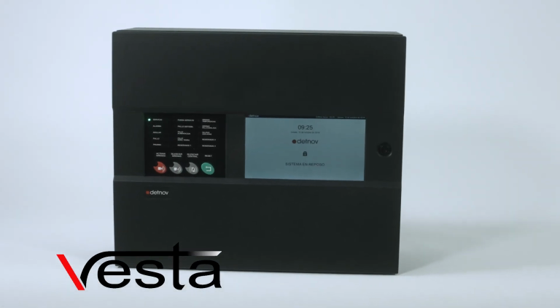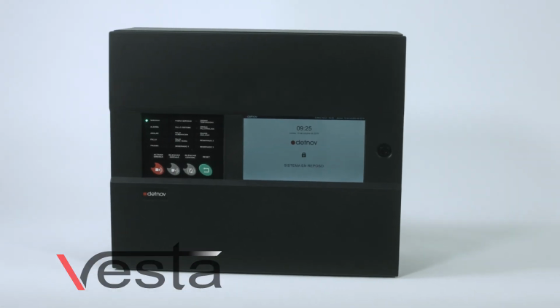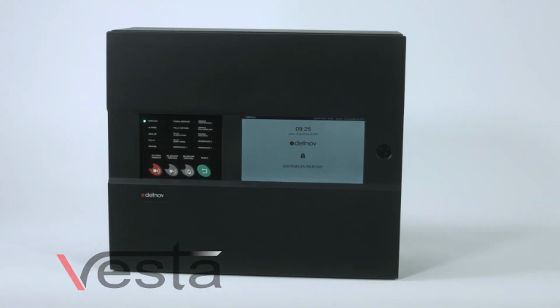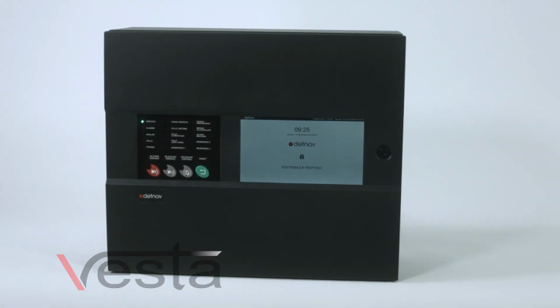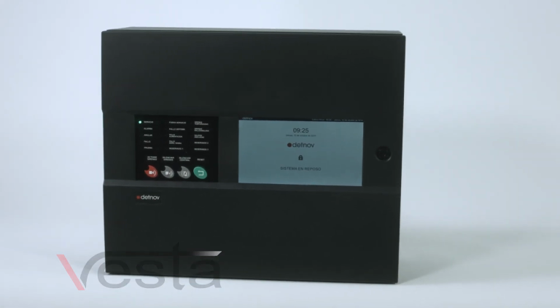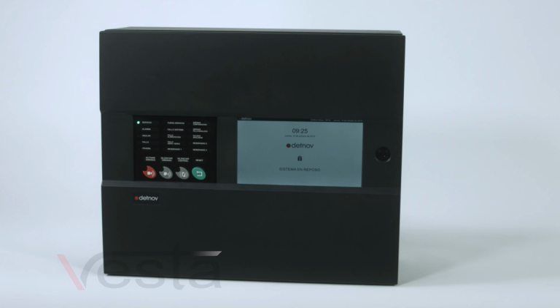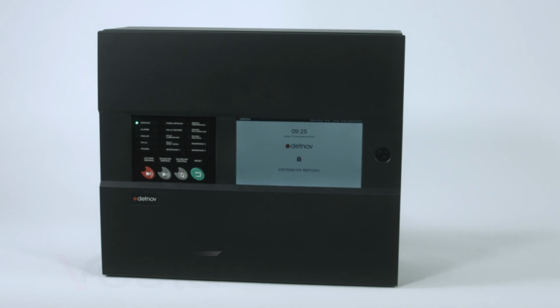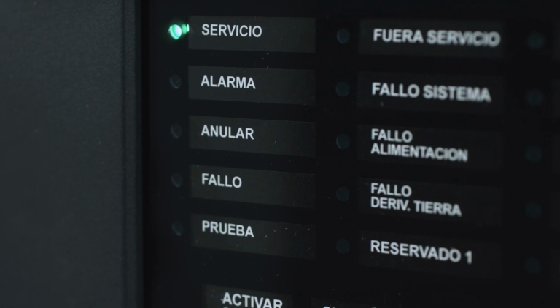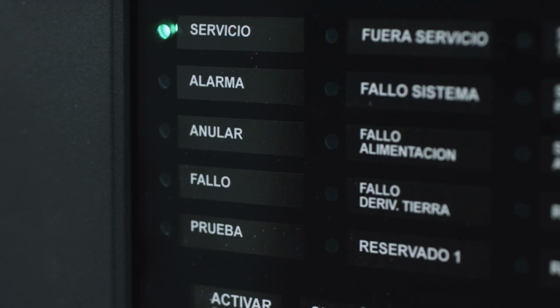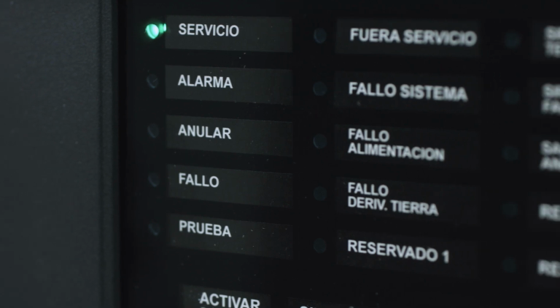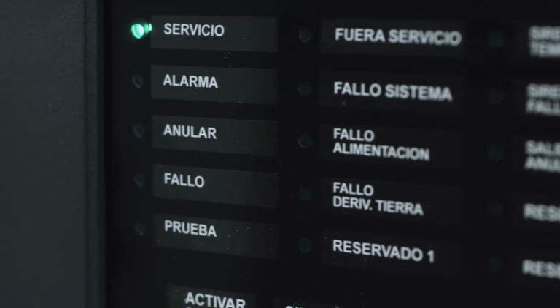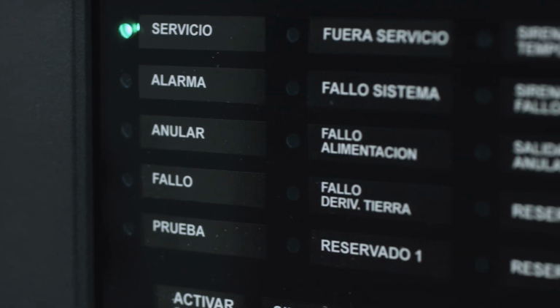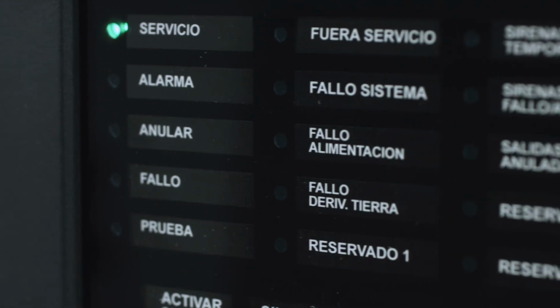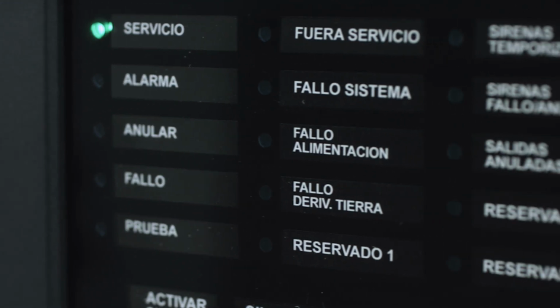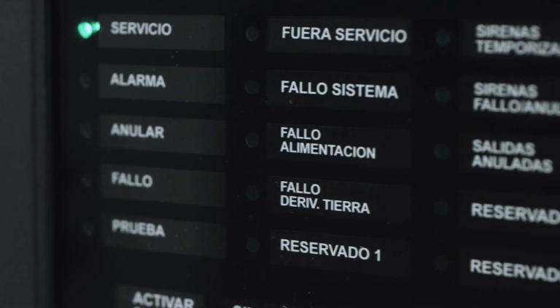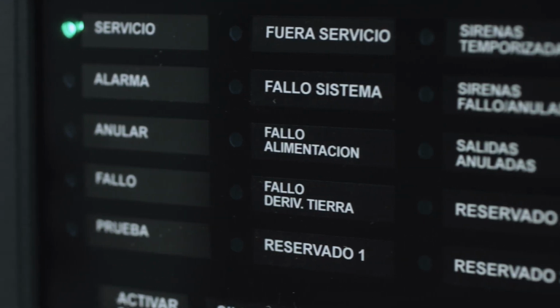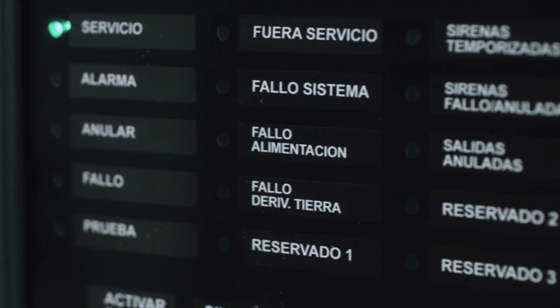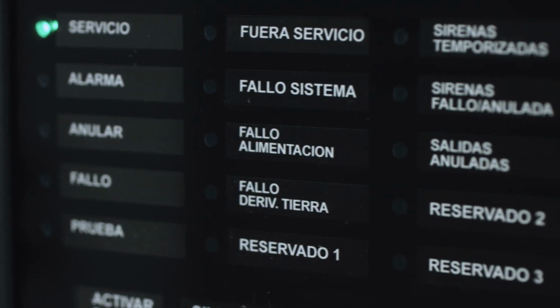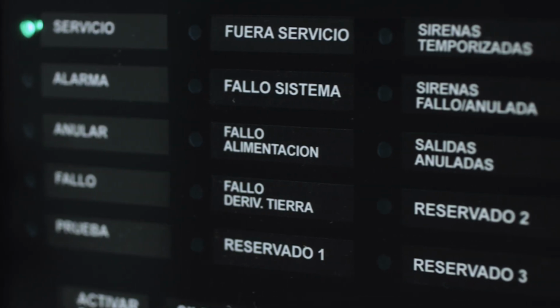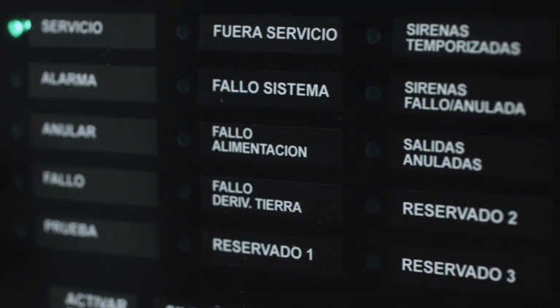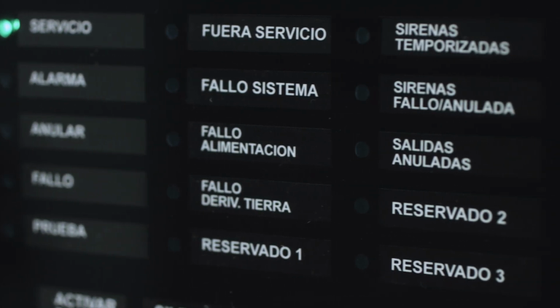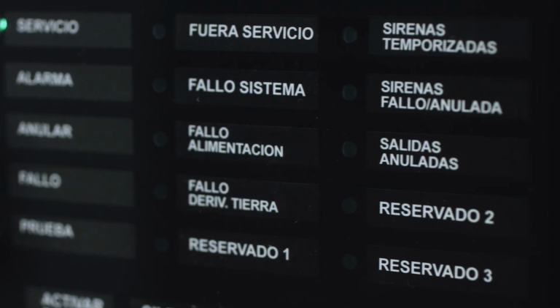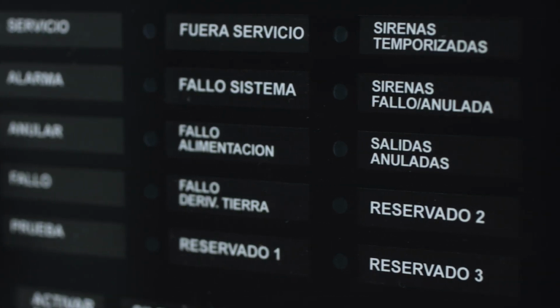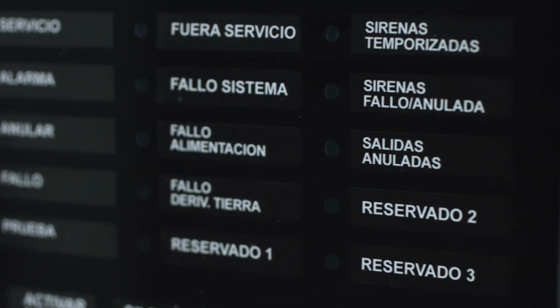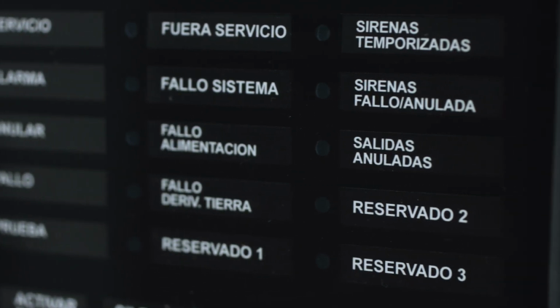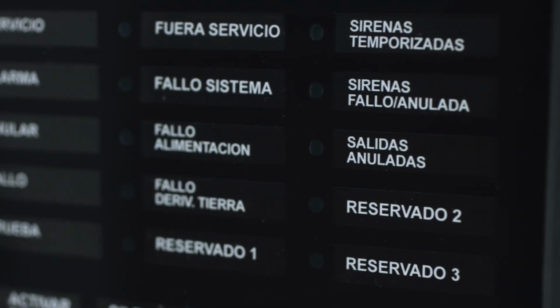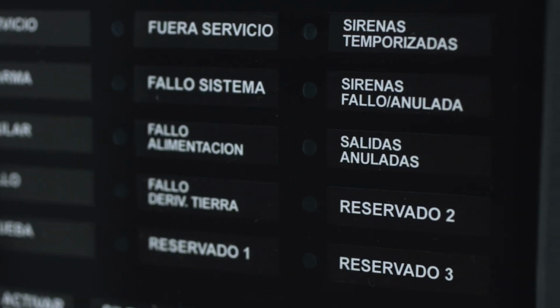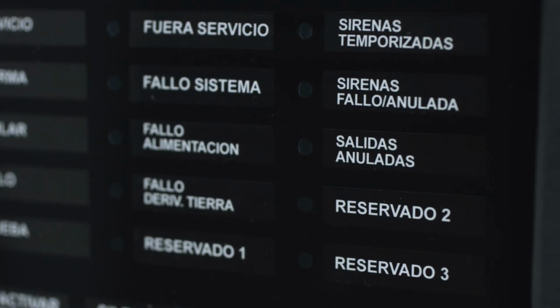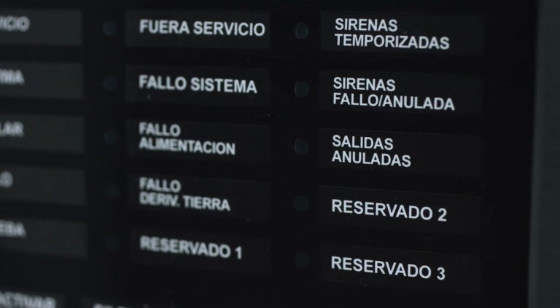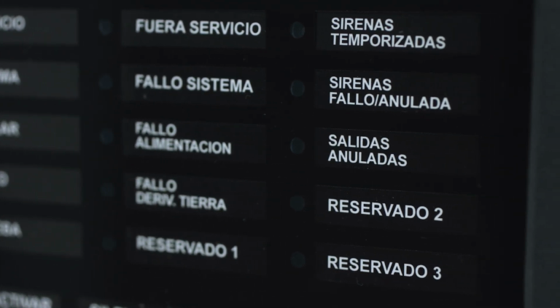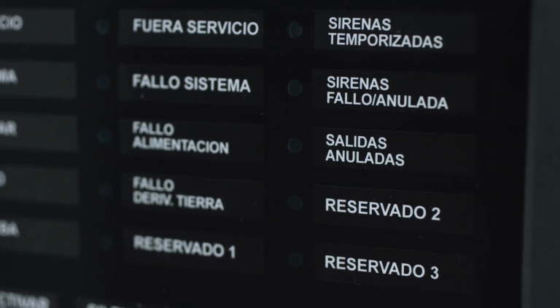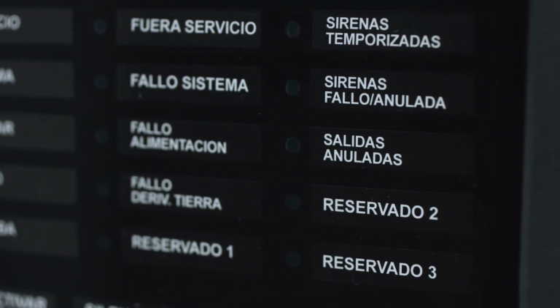Vesta — the most advanced control panel in the world, notable for its unique features.